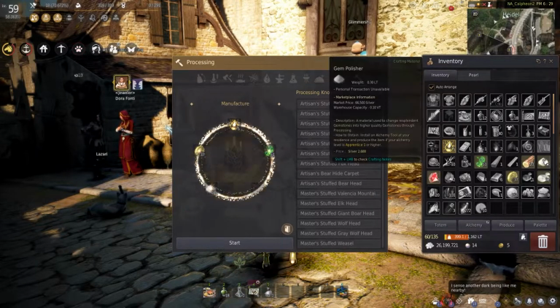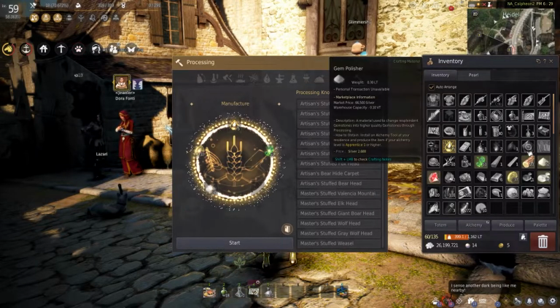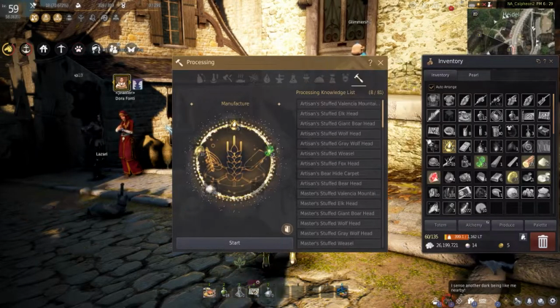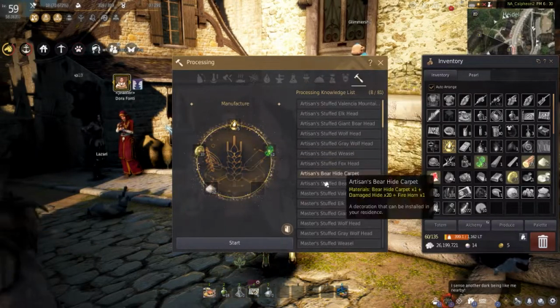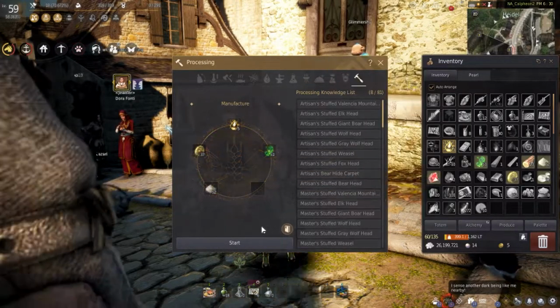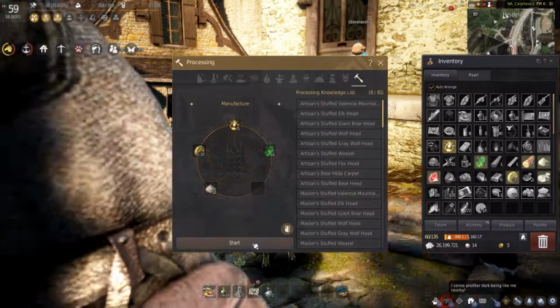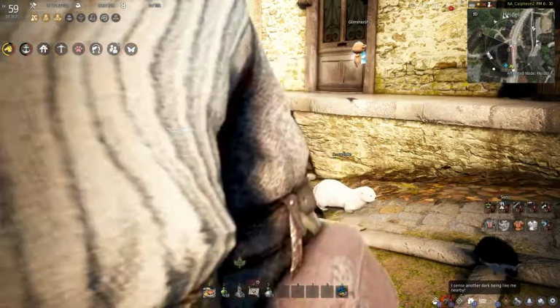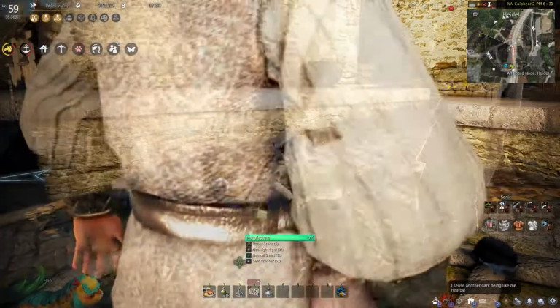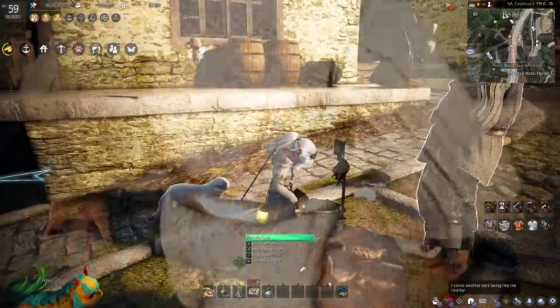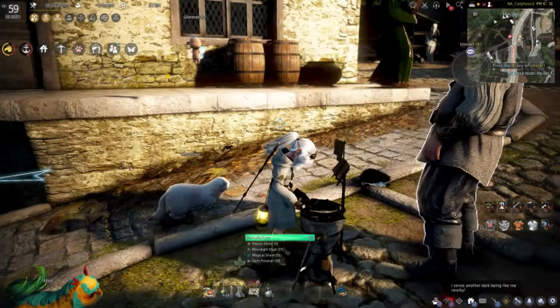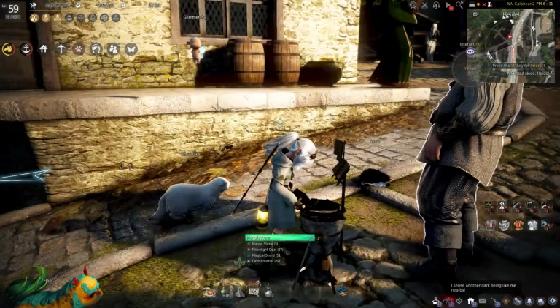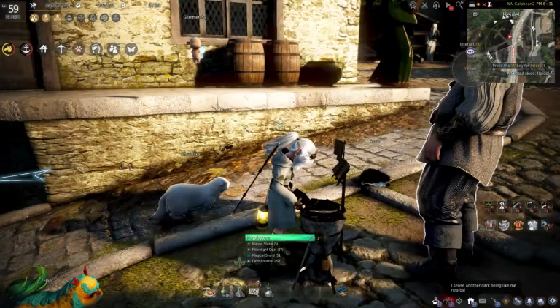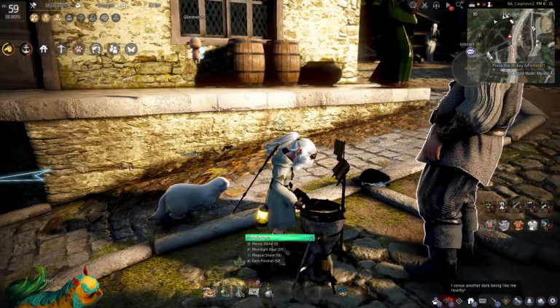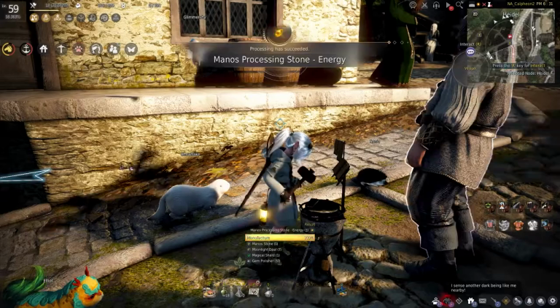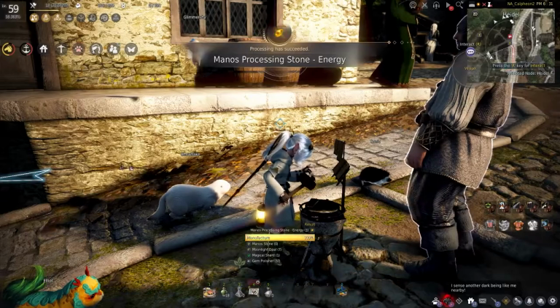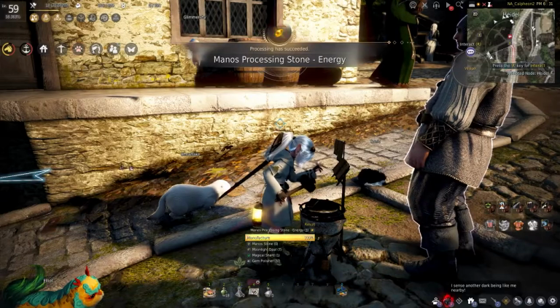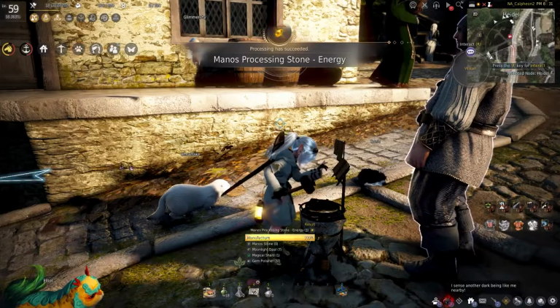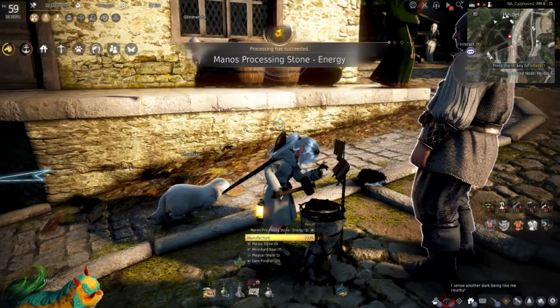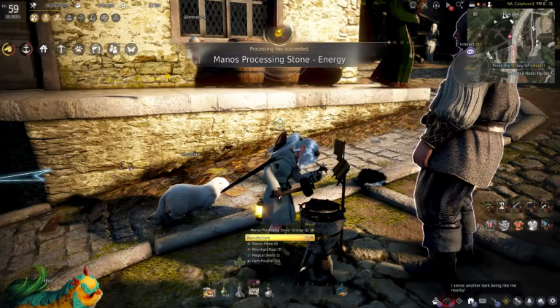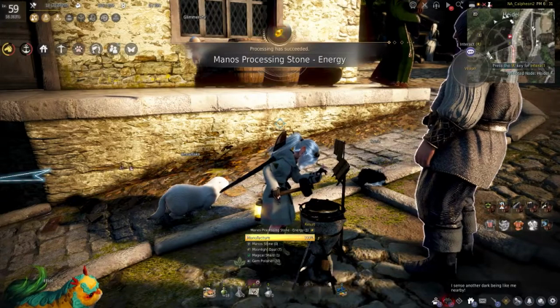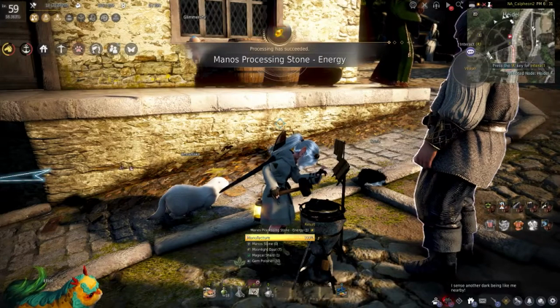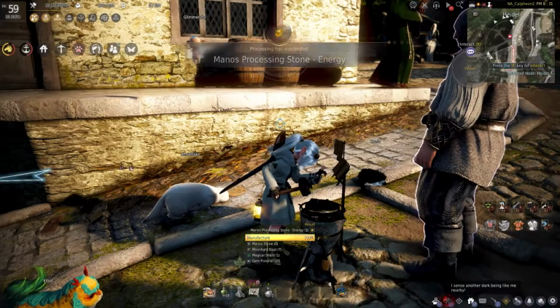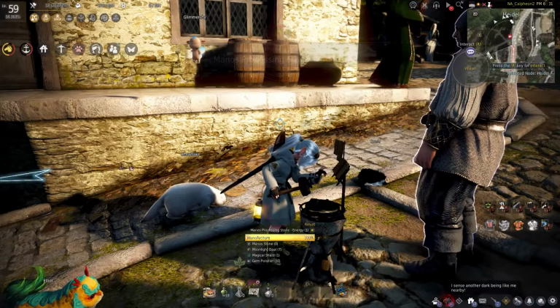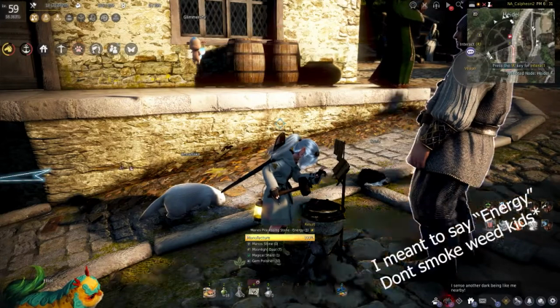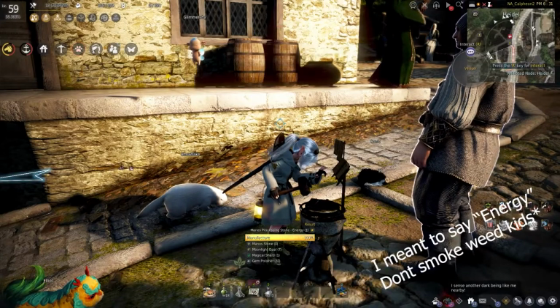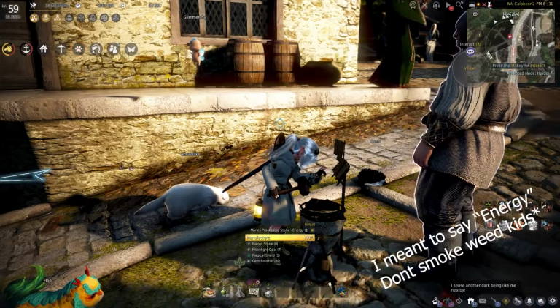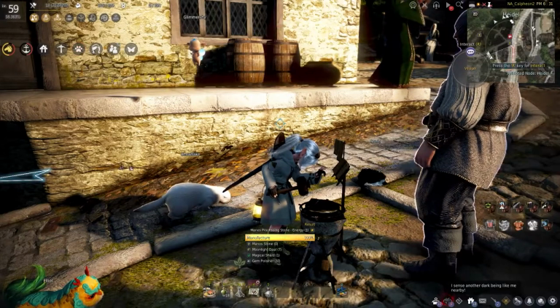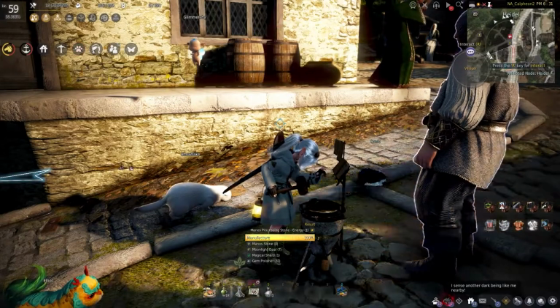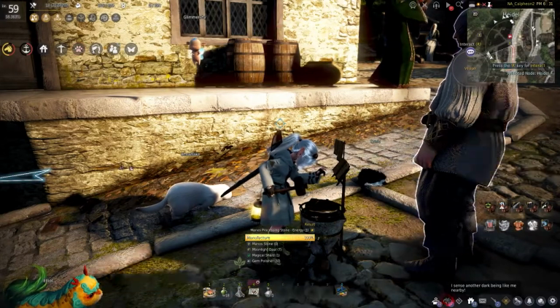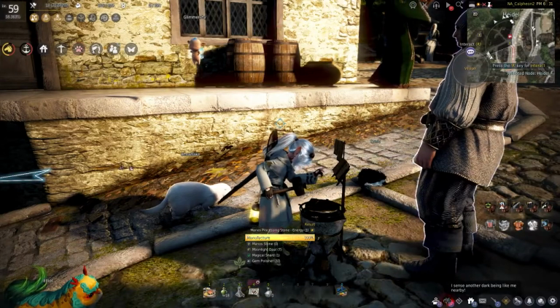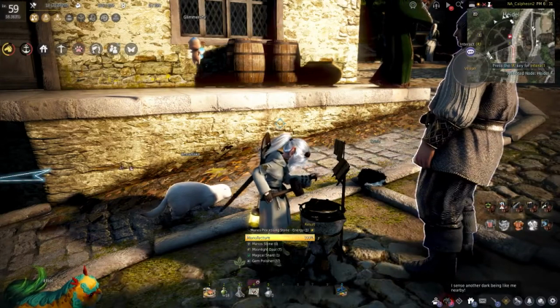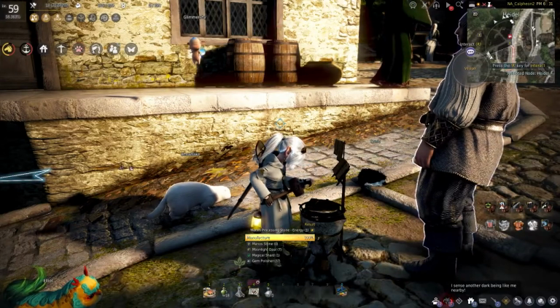When you have everything, simply place it all in your manufacturing tab in the processing menu and hit start. Once that's done, you have one Manos processing stone — in our case it's Lake one.